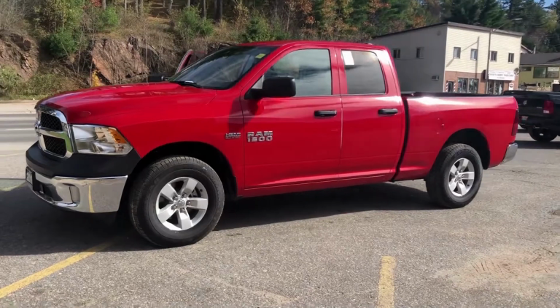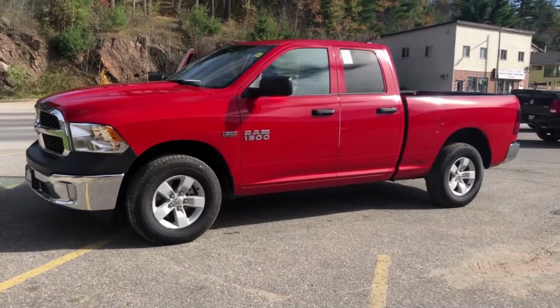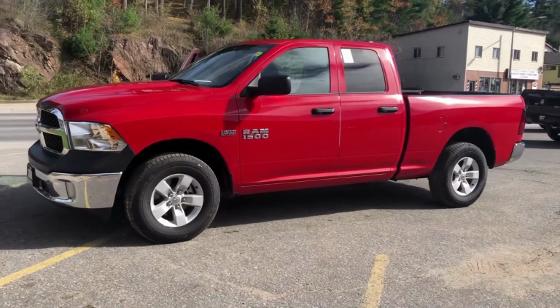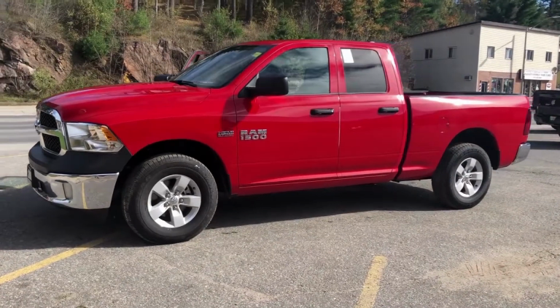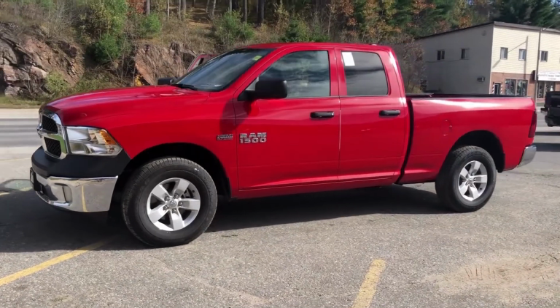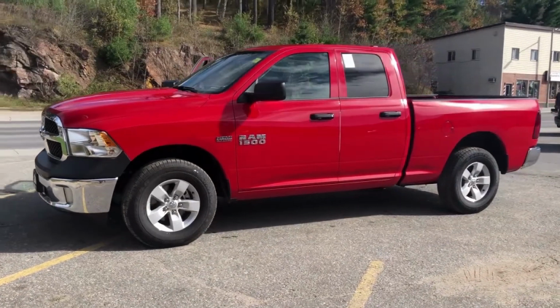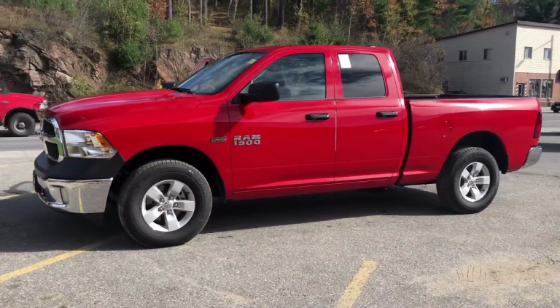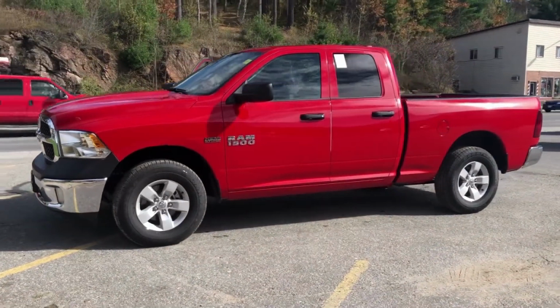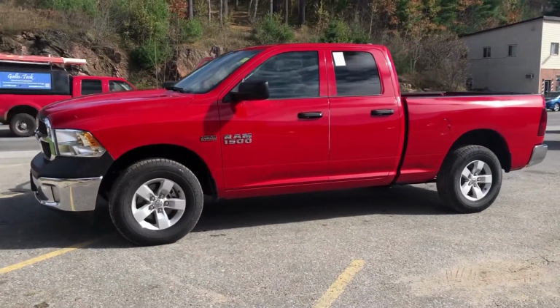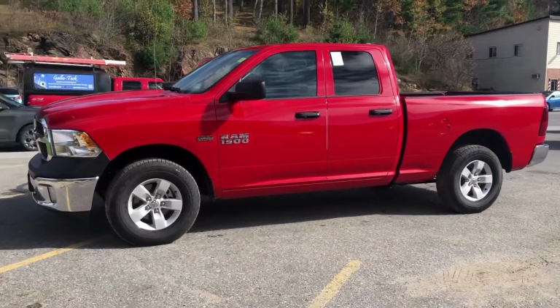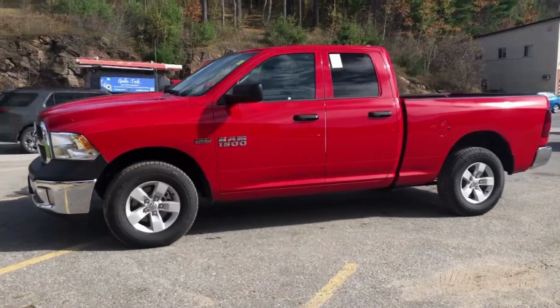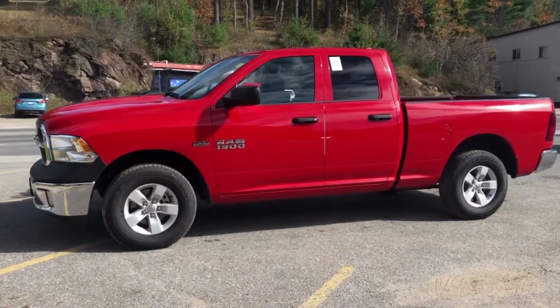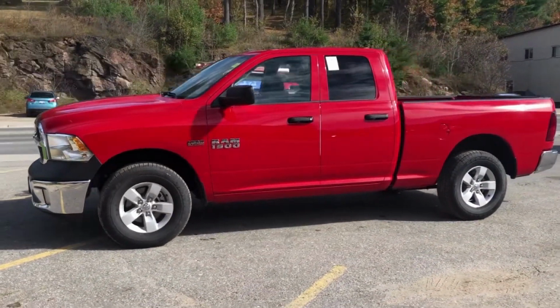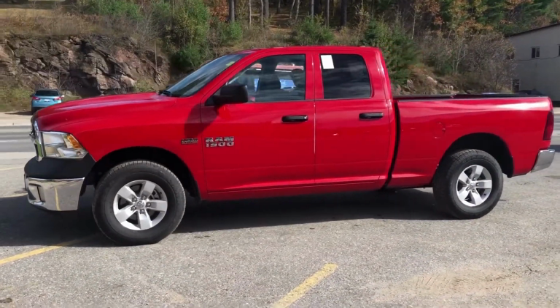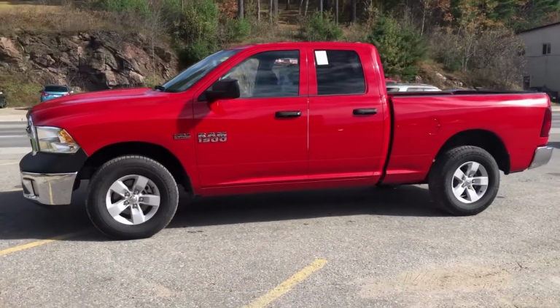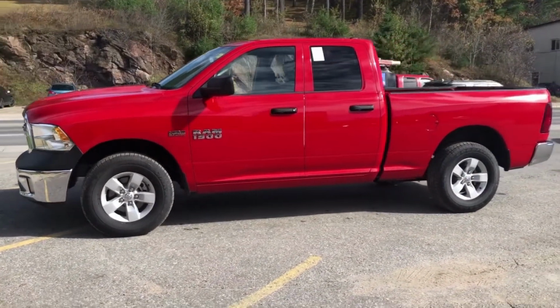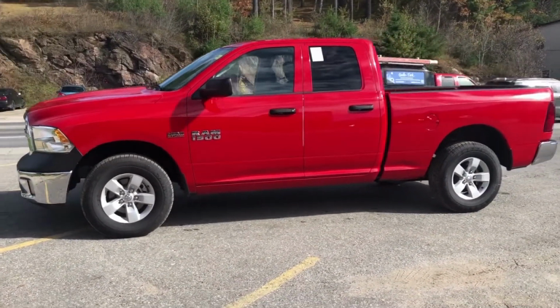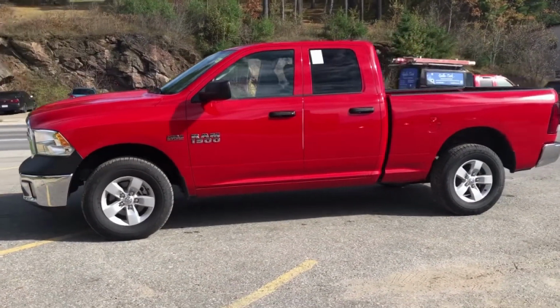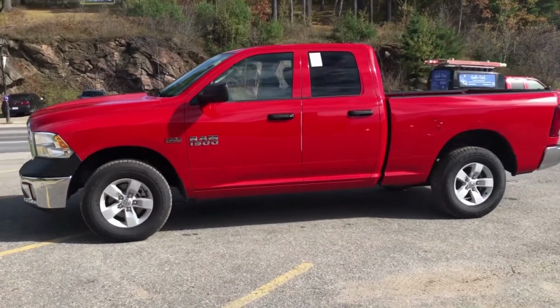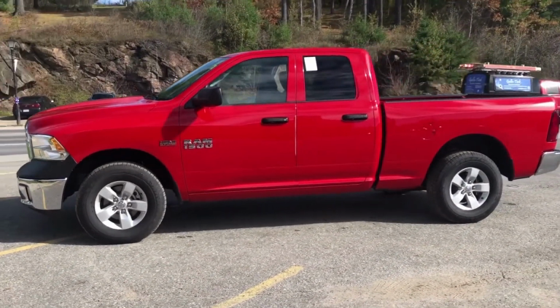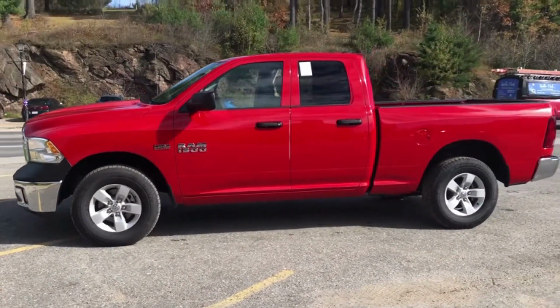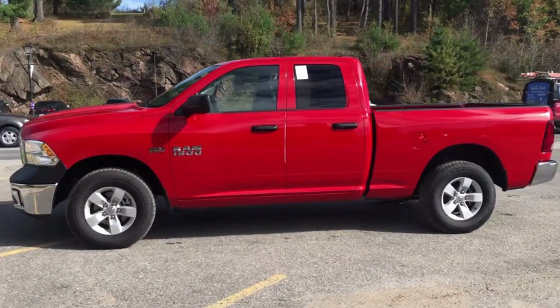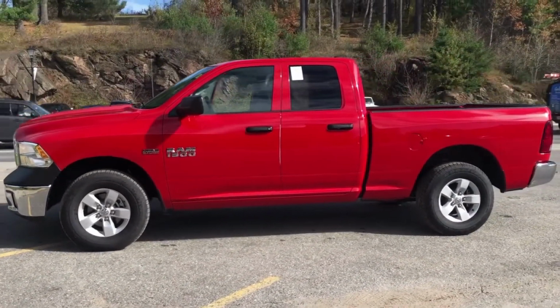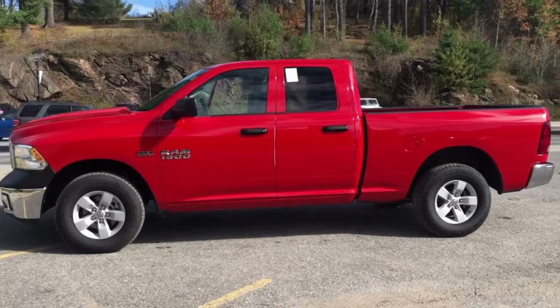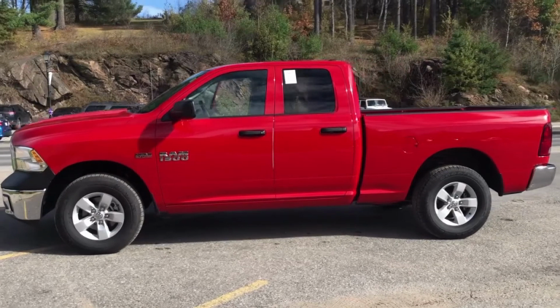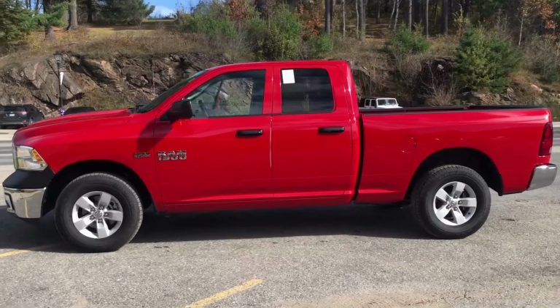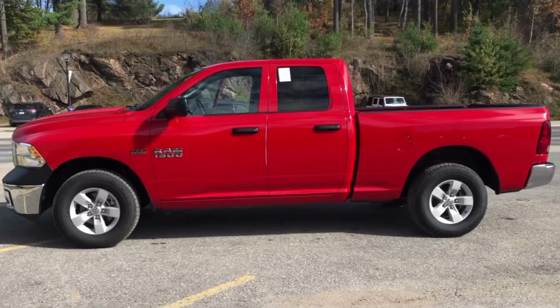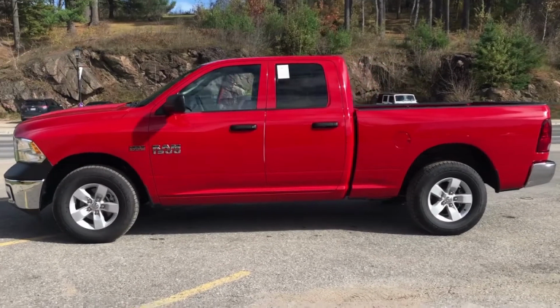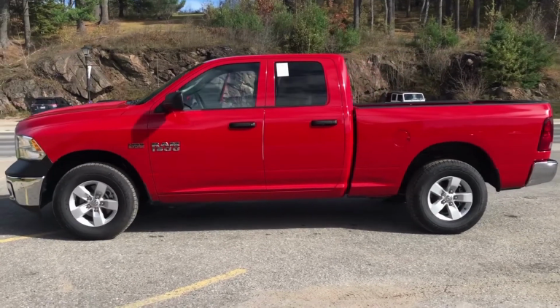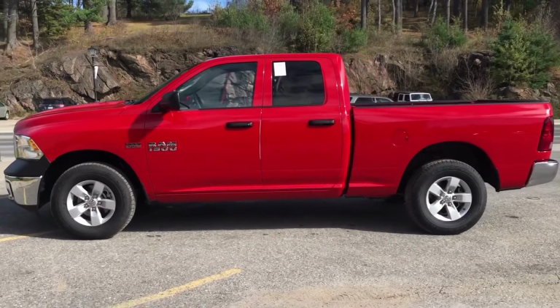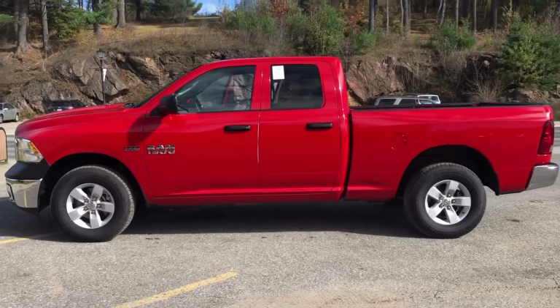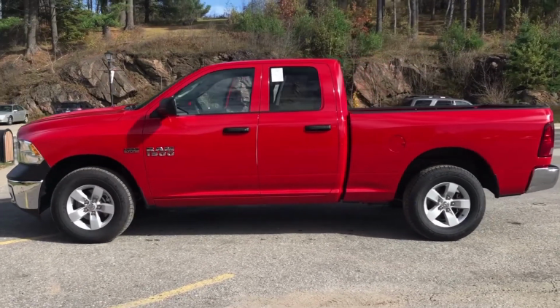Thanks for visiting Vance Motors here in beautiful Bancroft, Ontario. Check out one of our latest new models for sale.